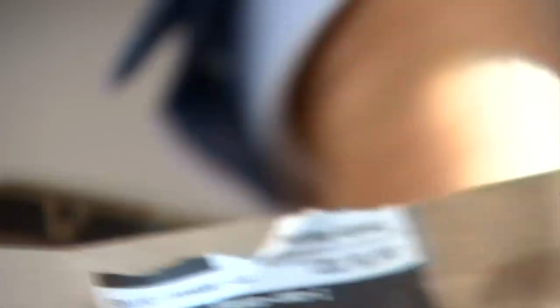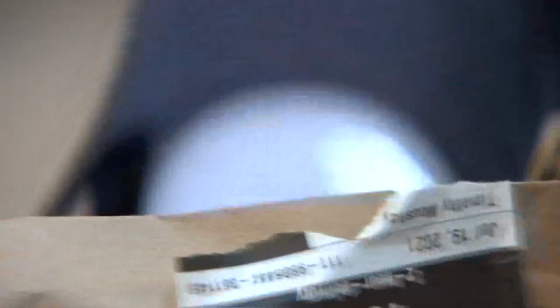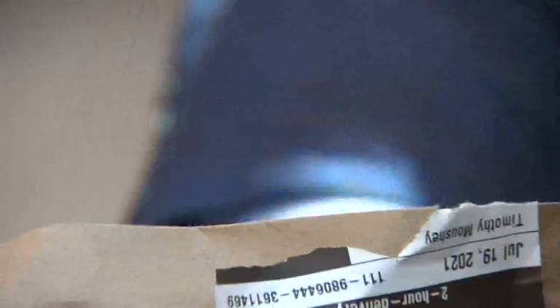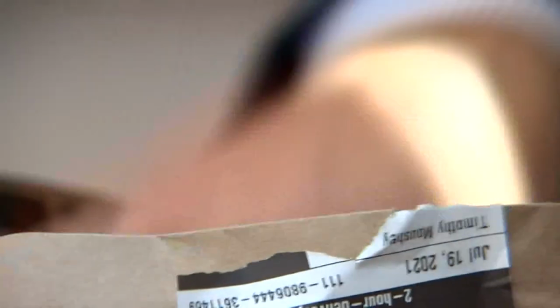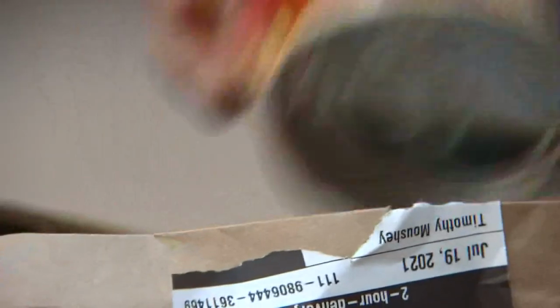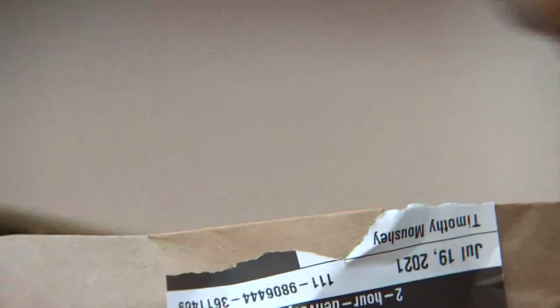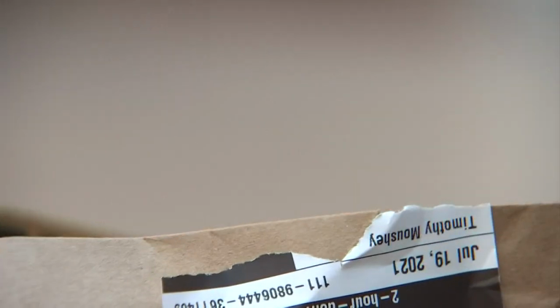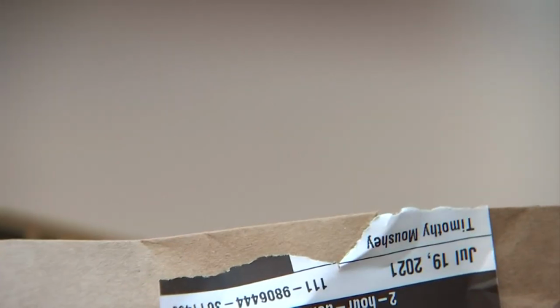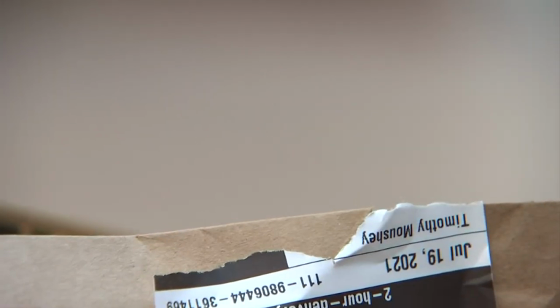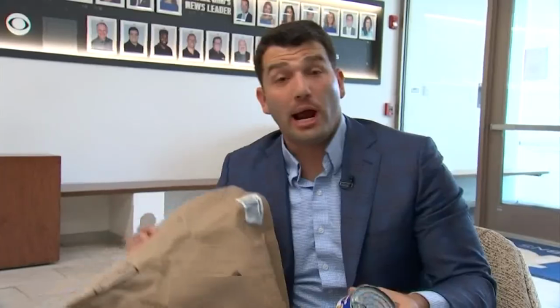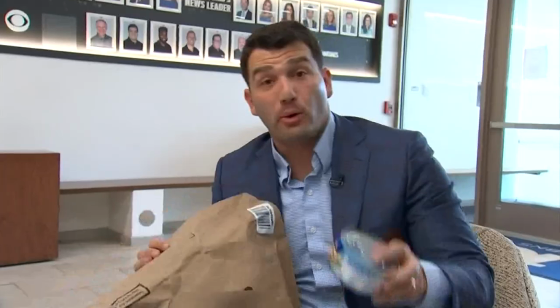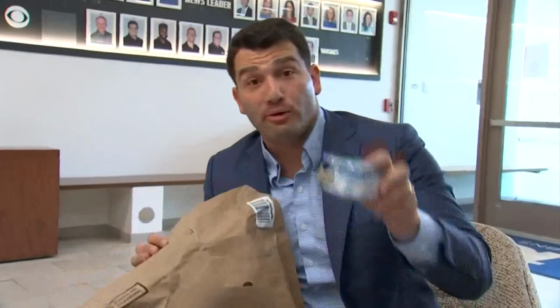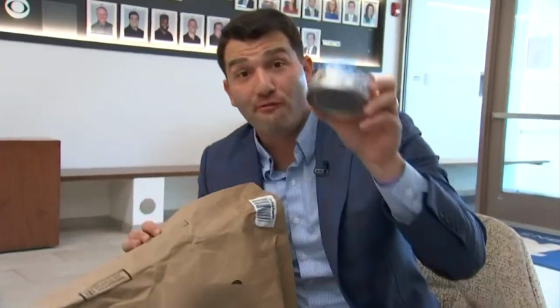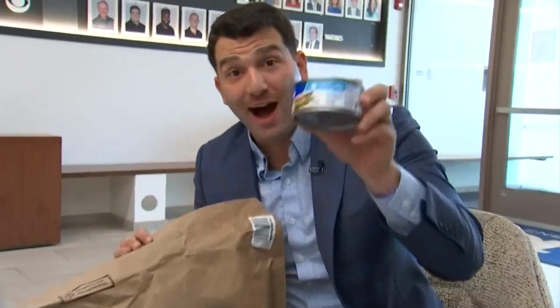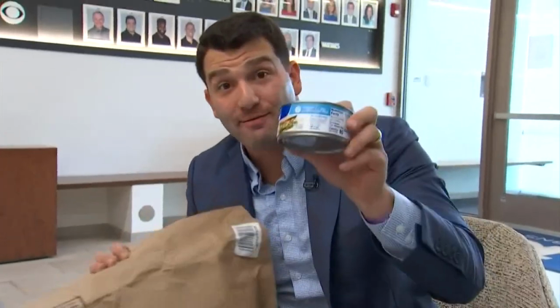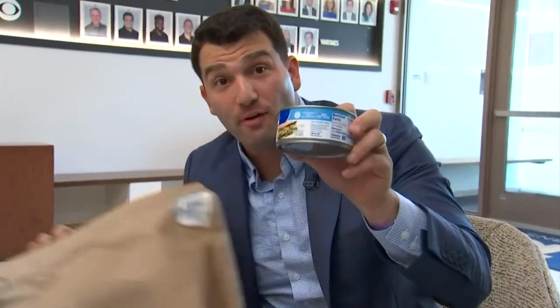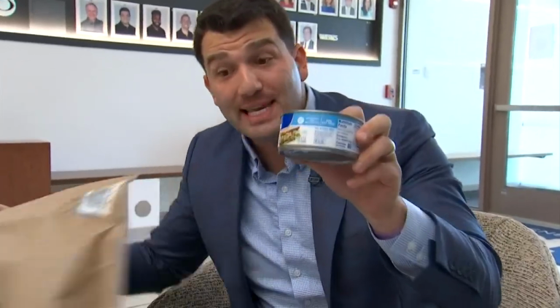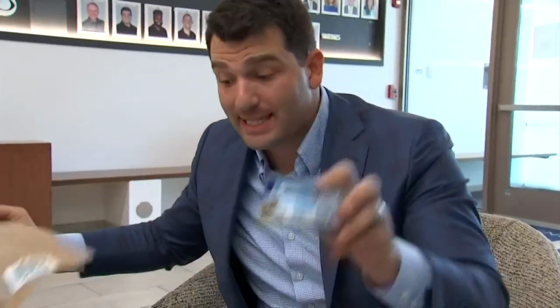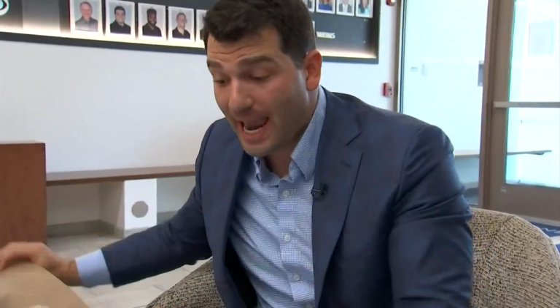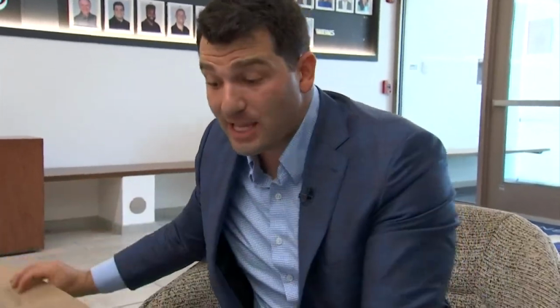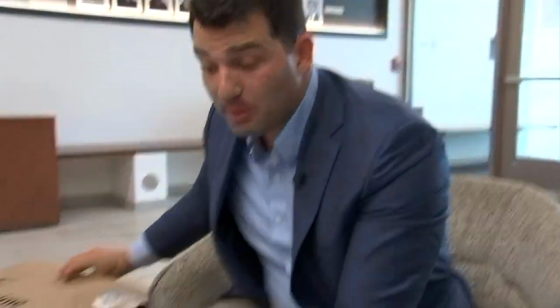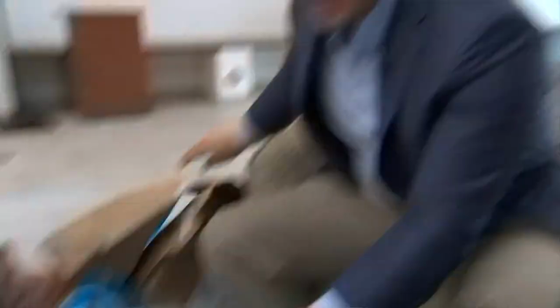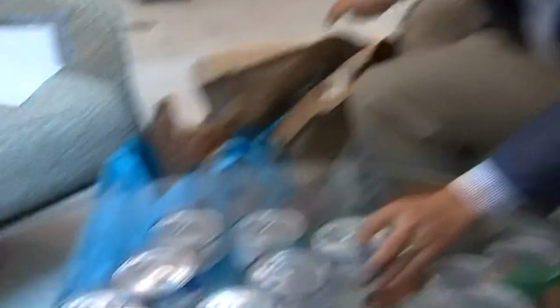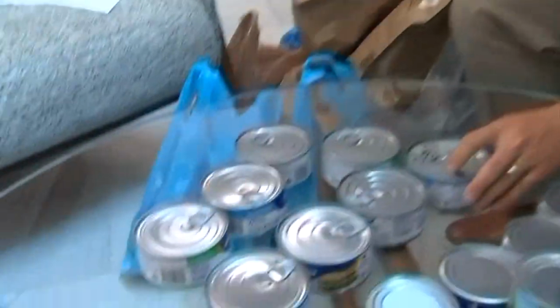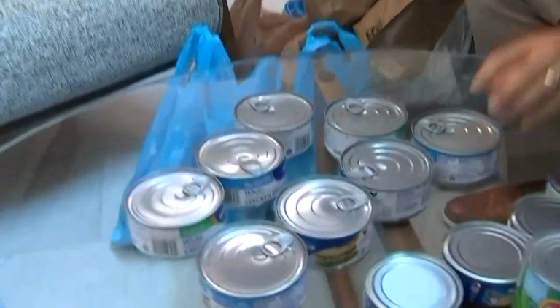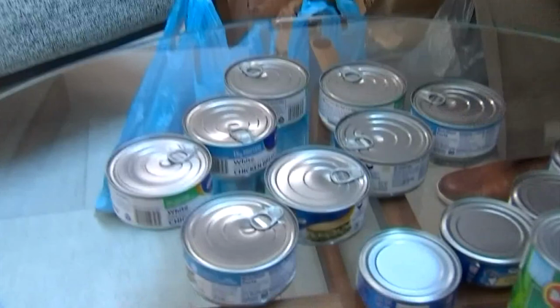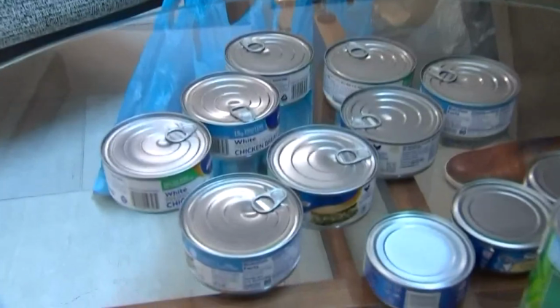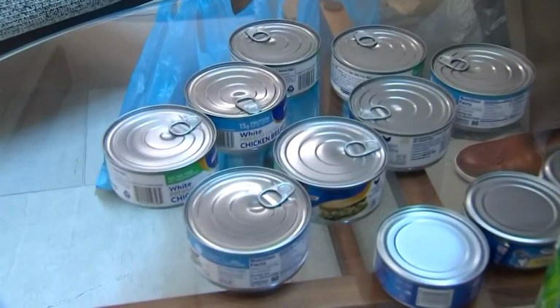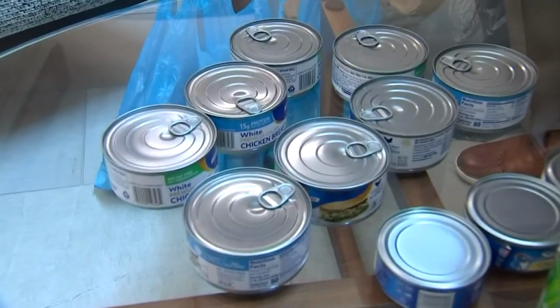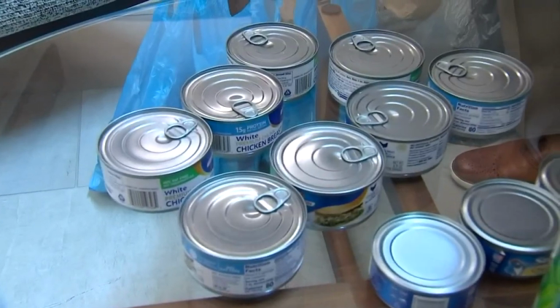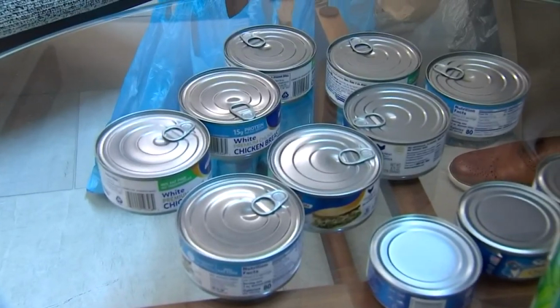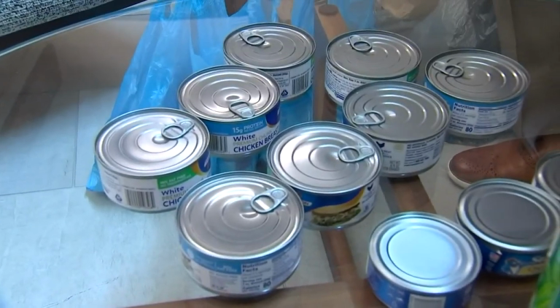And the online retailer: I ordered five of these cans, but they actually gave me eight of them.